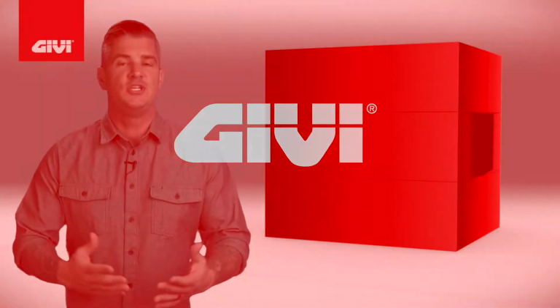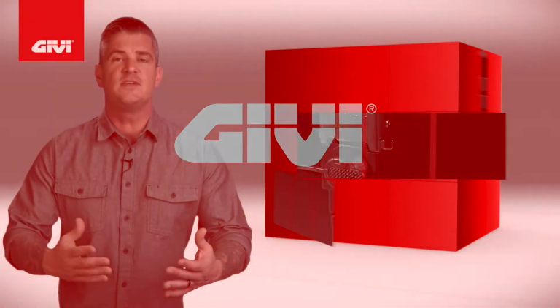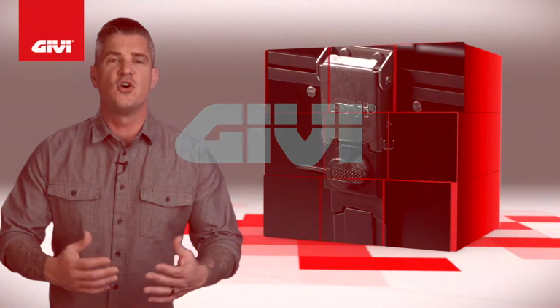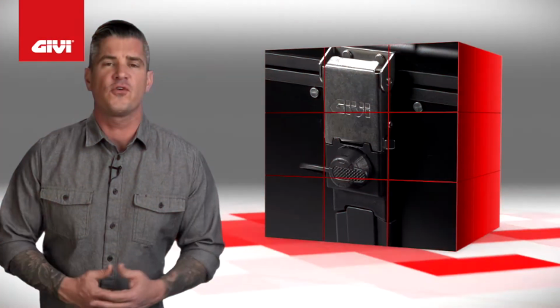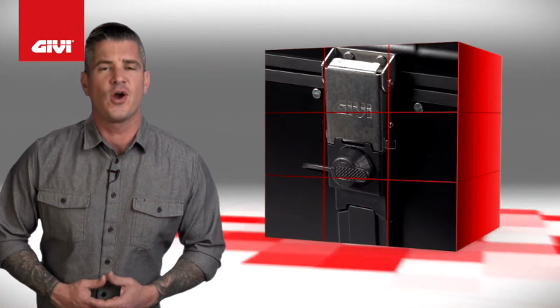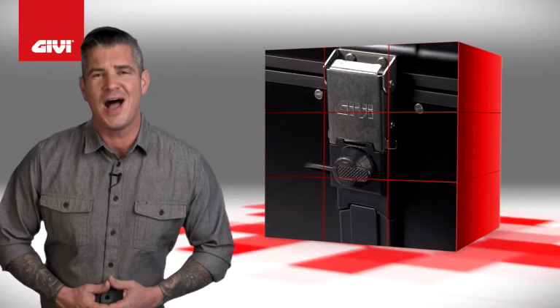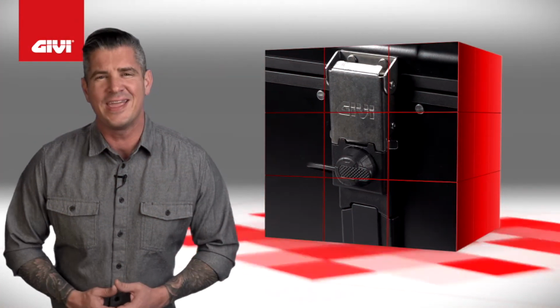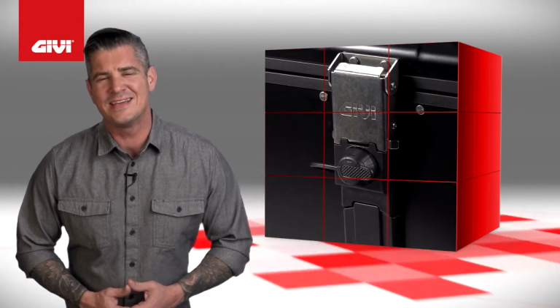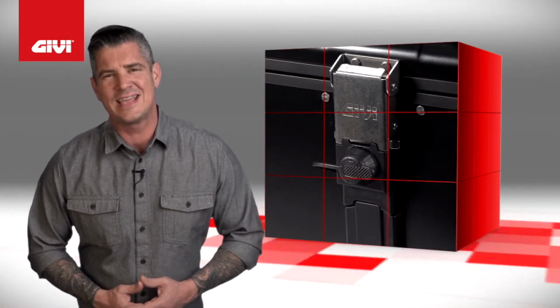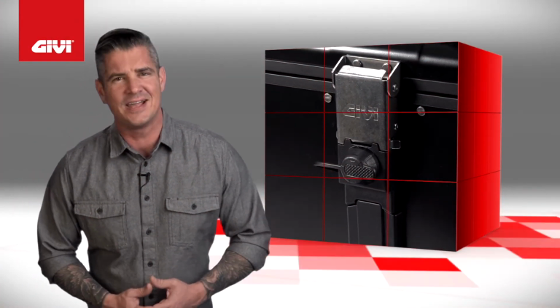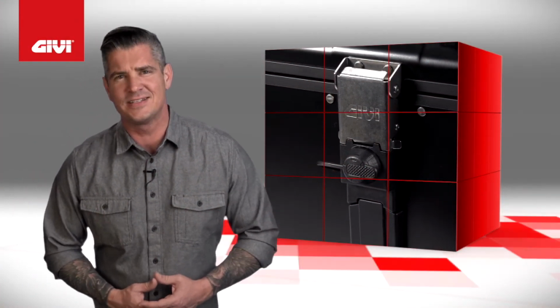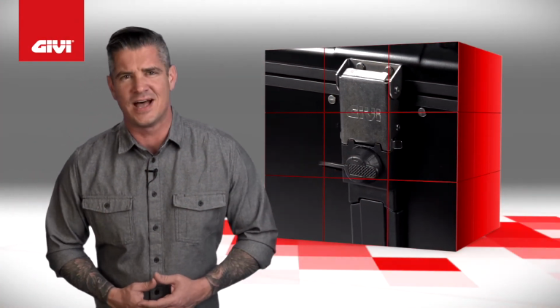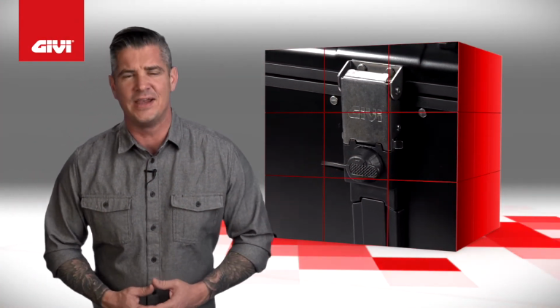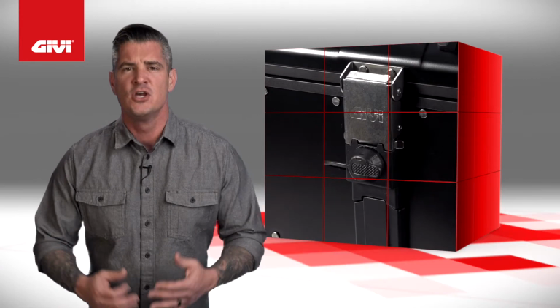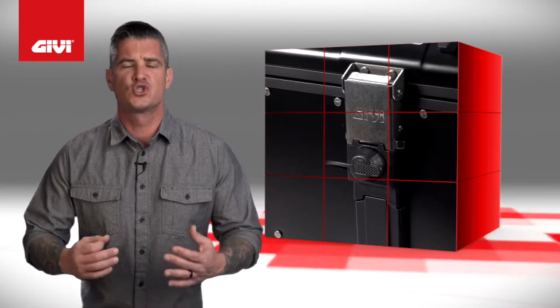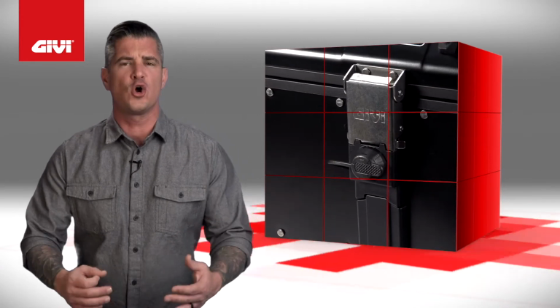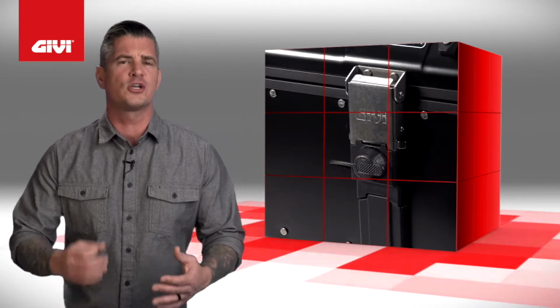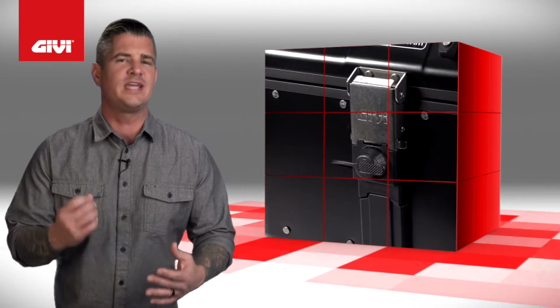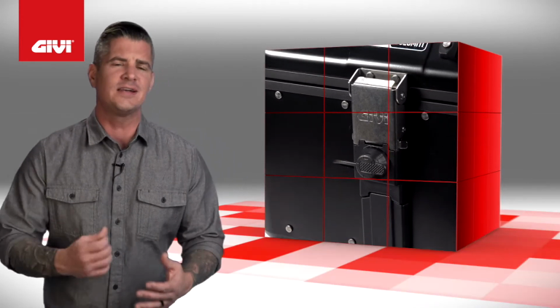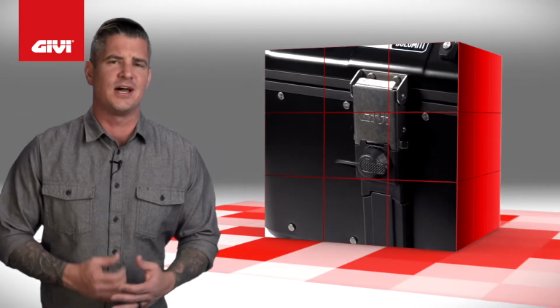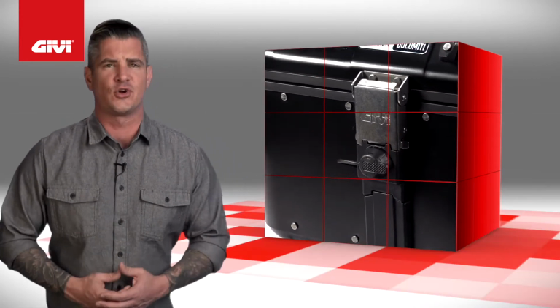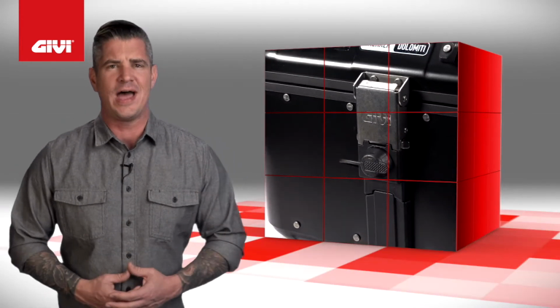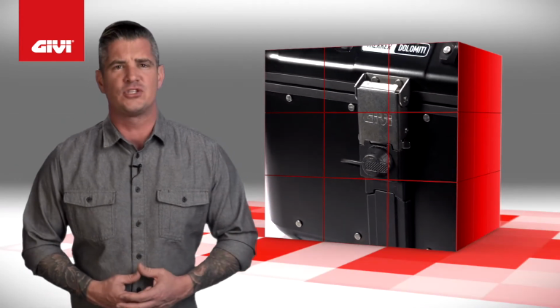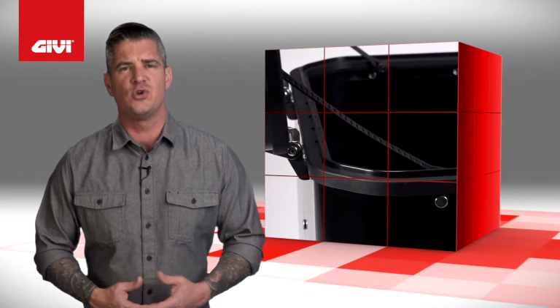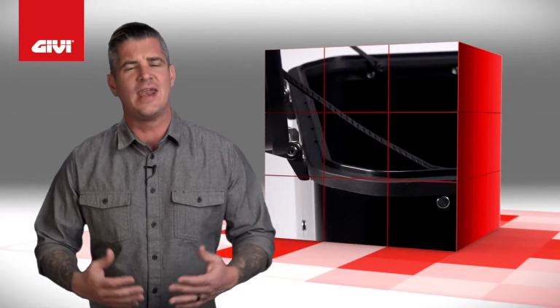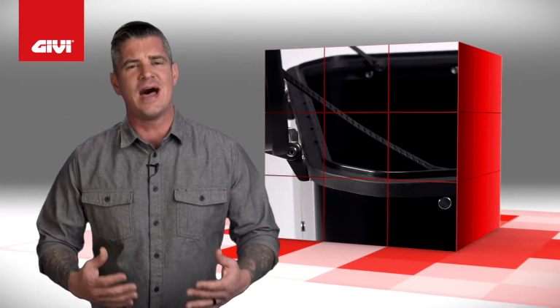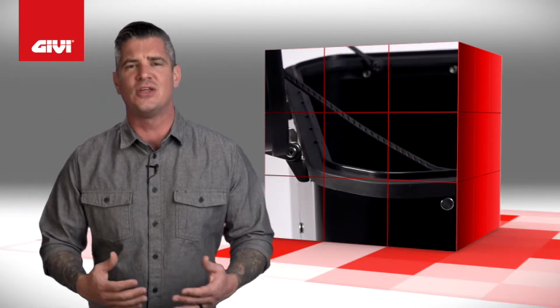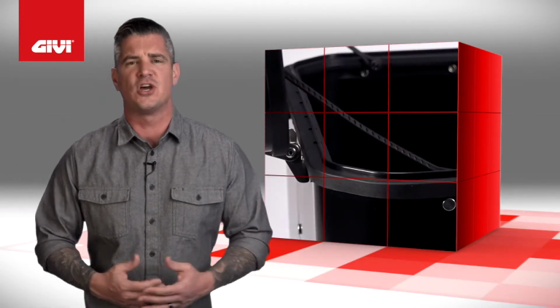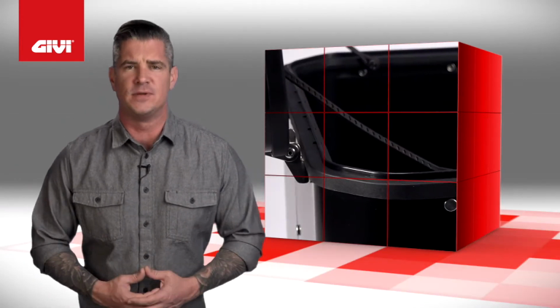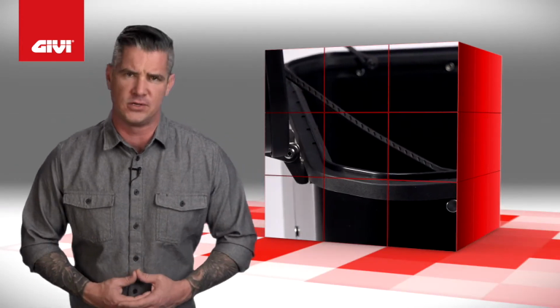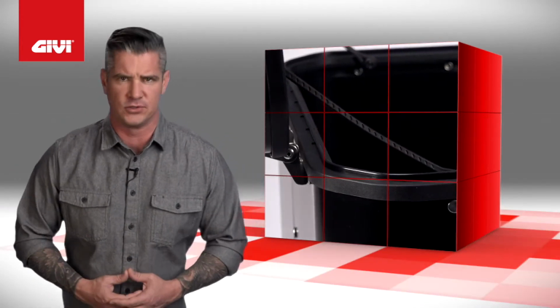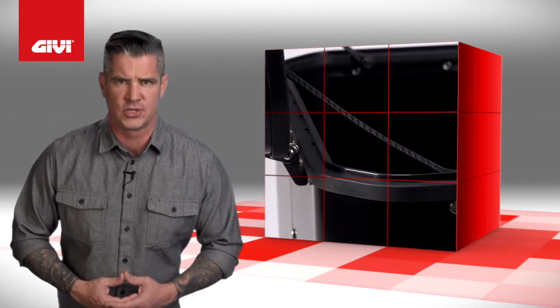Givi is known for their high-end Italian design, strong technological attitude, and knowledge of materials.